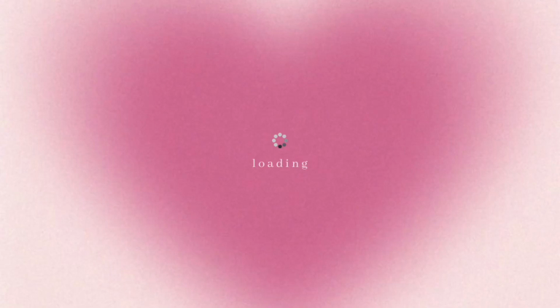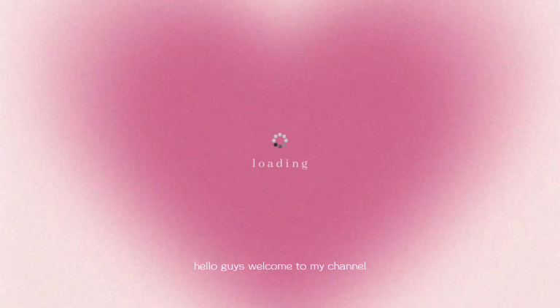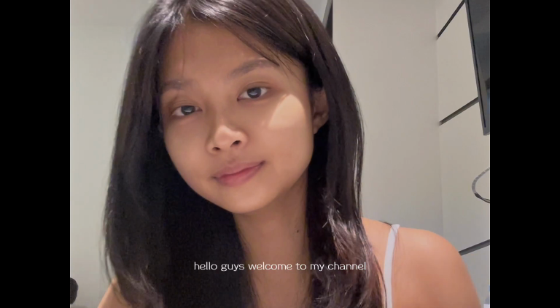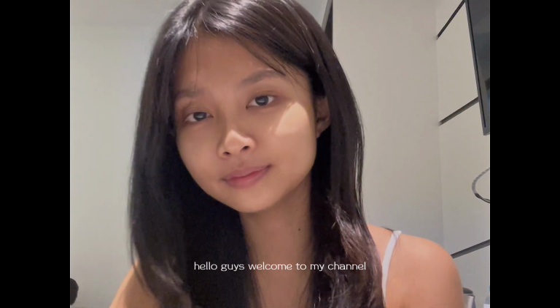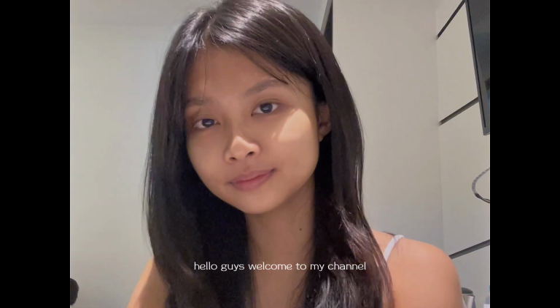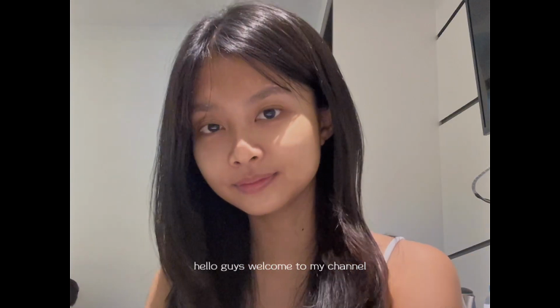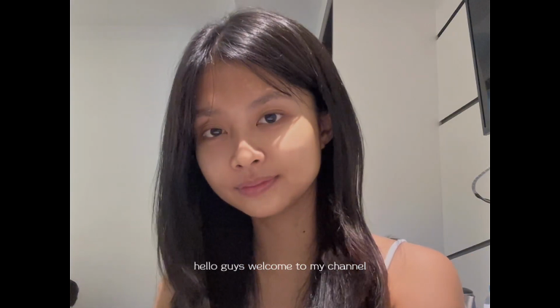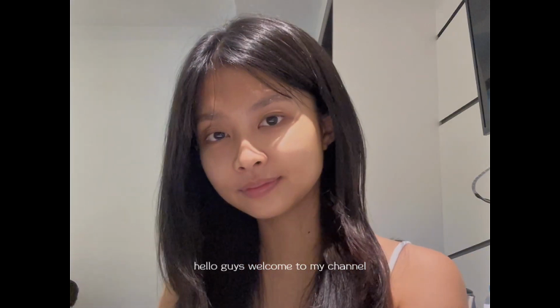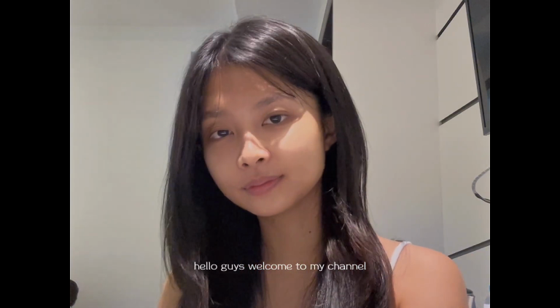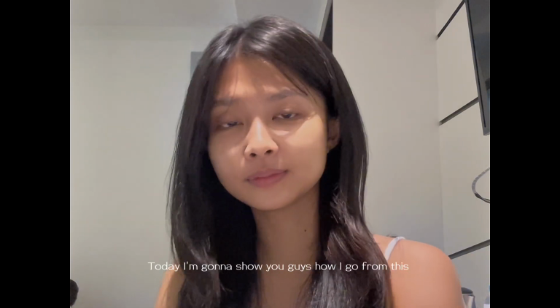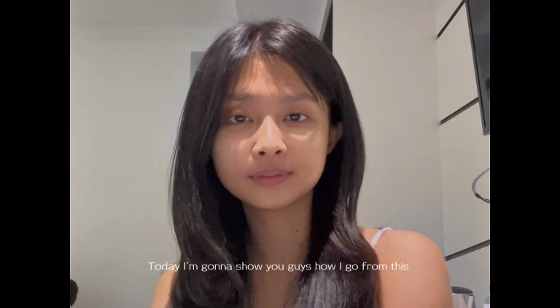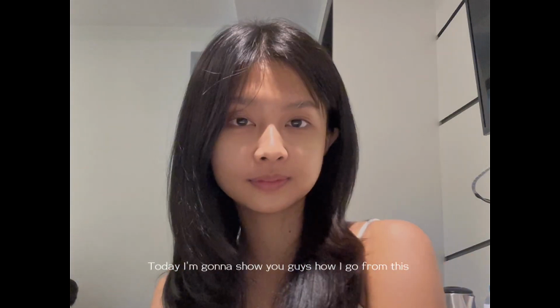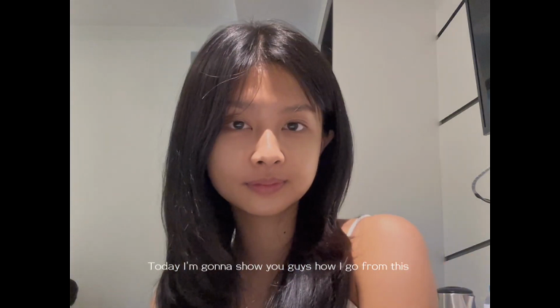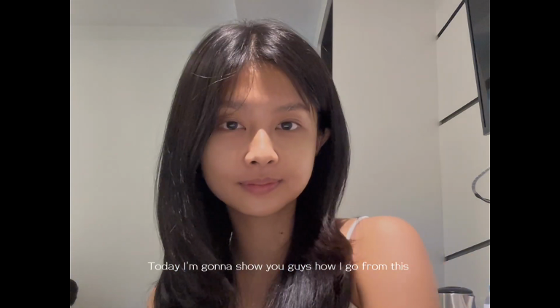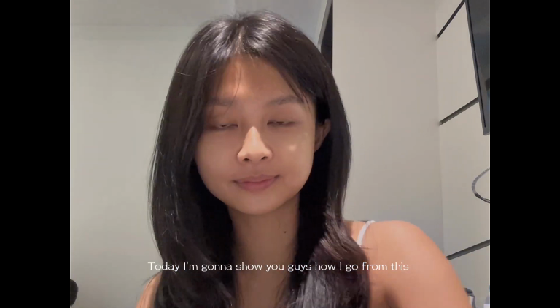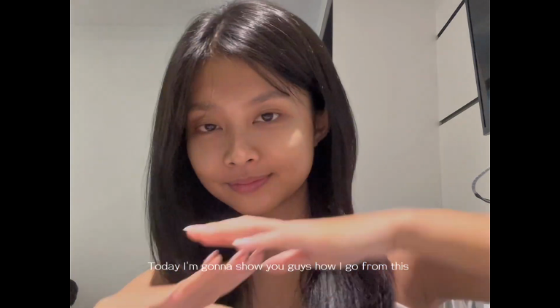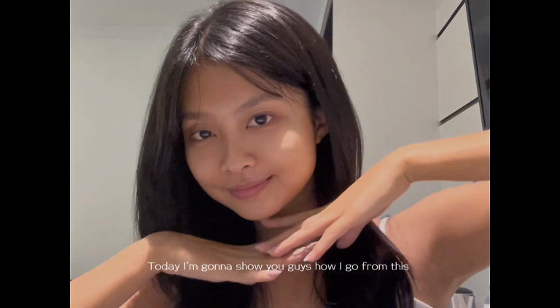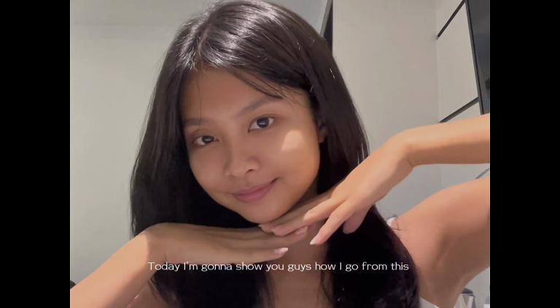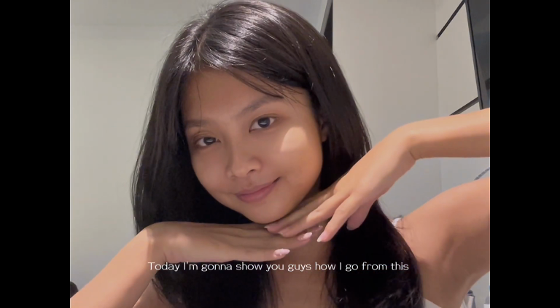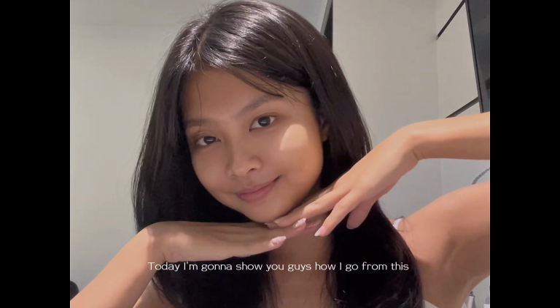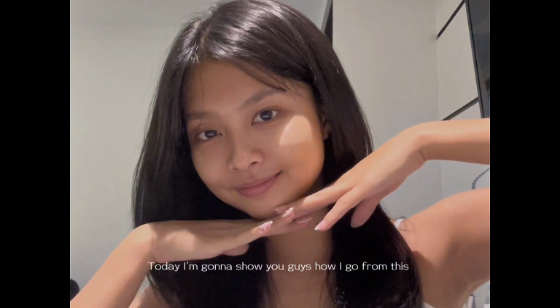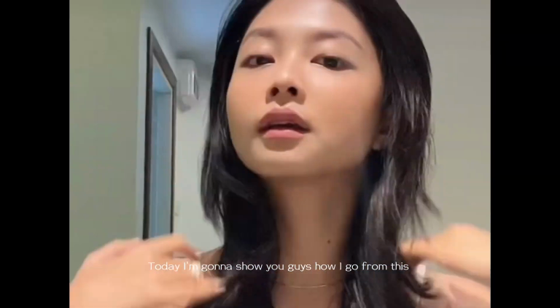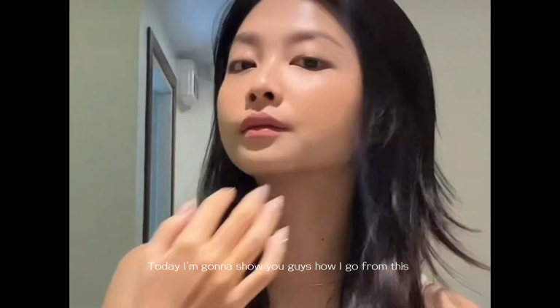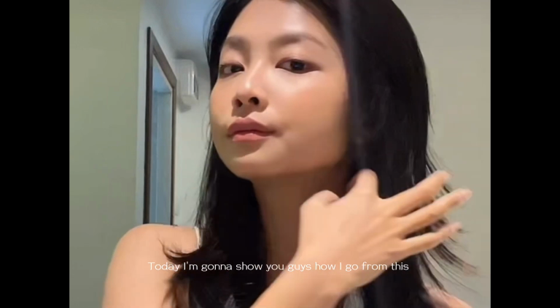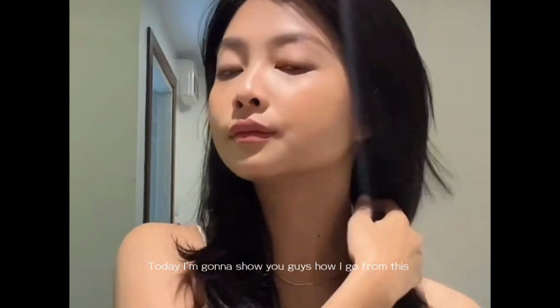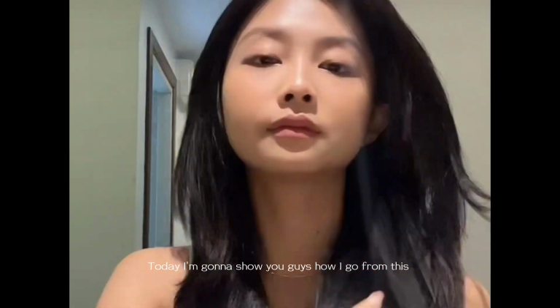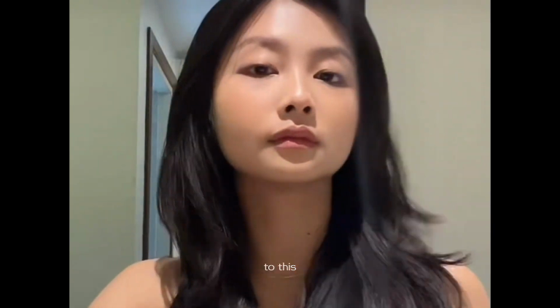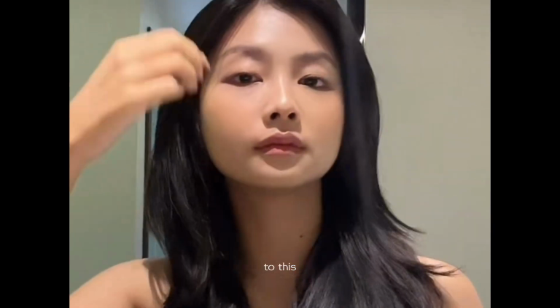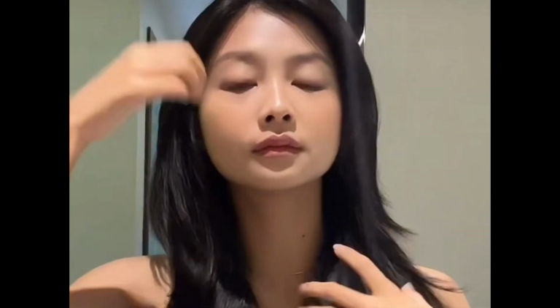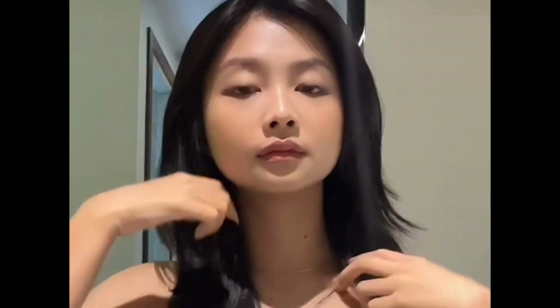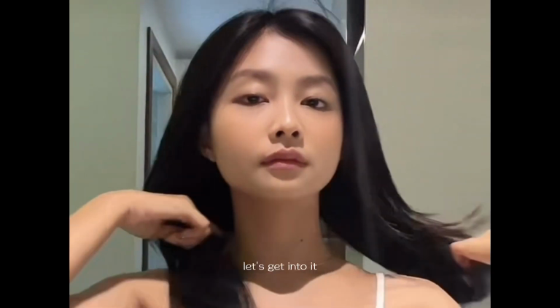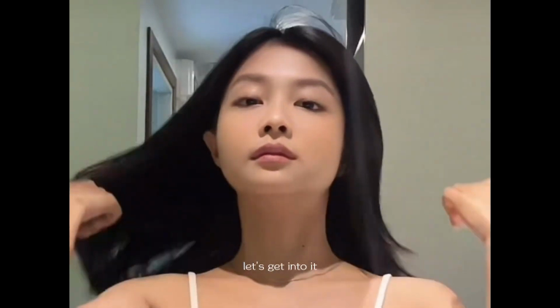Hello guys, welcome to my channel! Today I'm gonna show you guys how I go from this to this. Let's get into it.